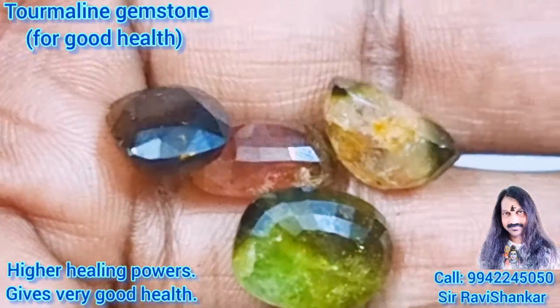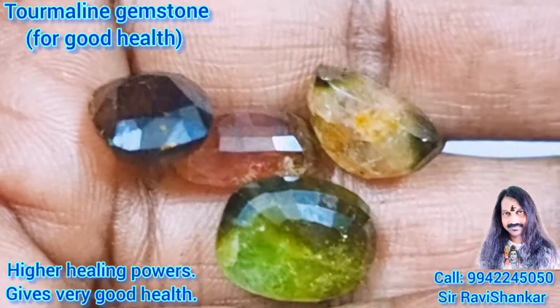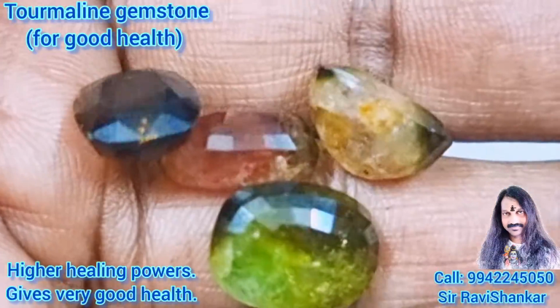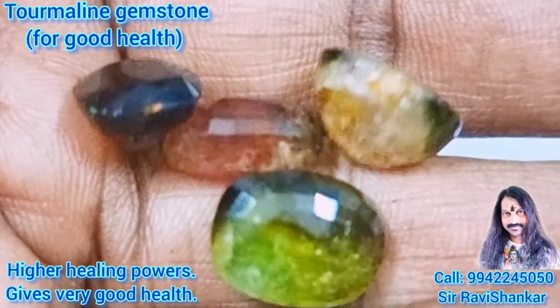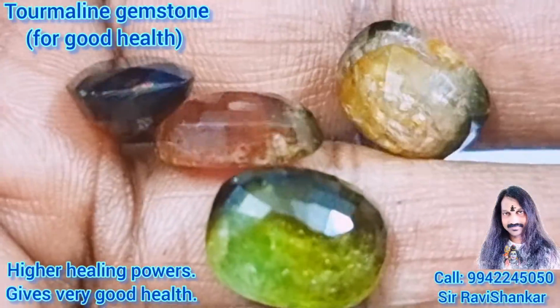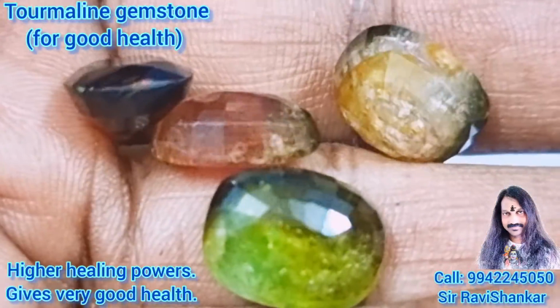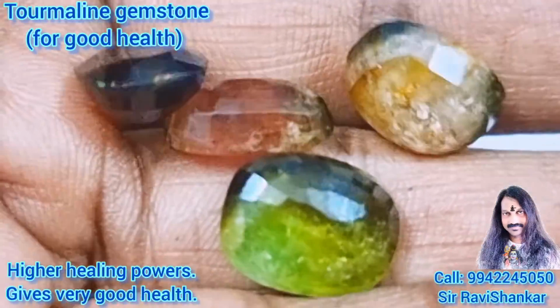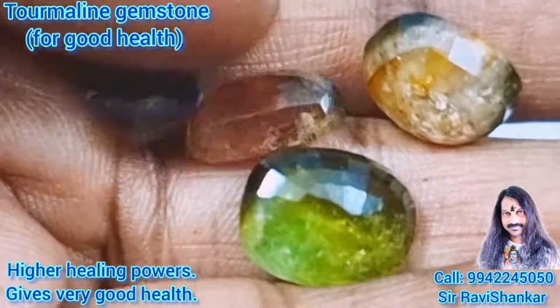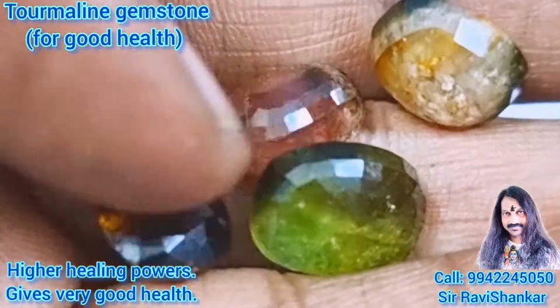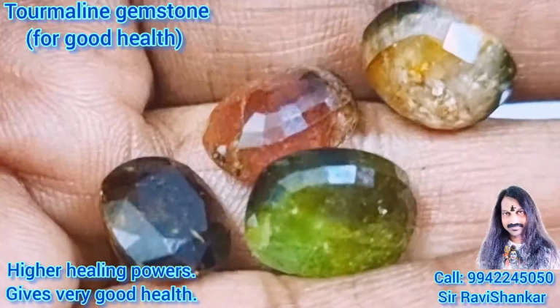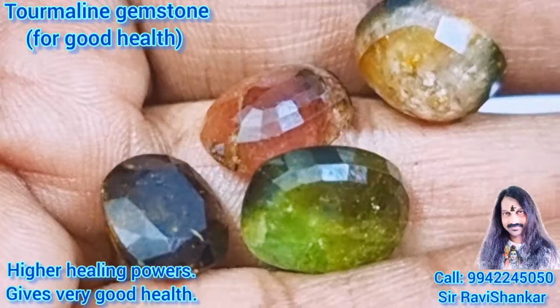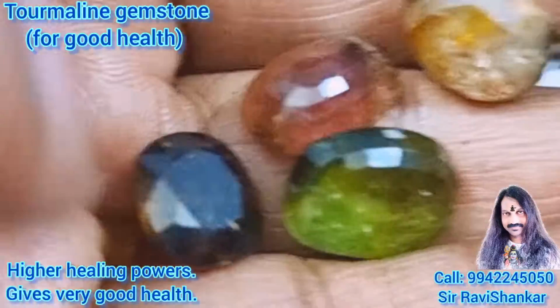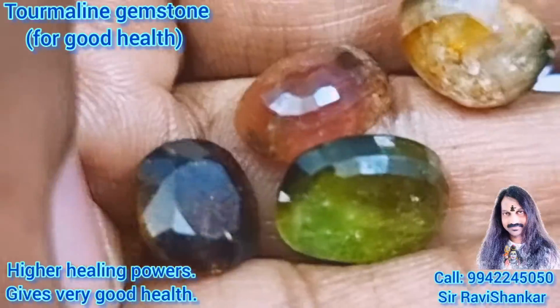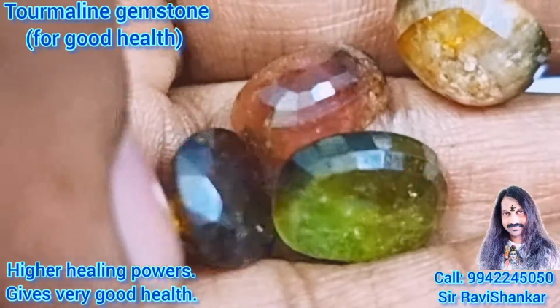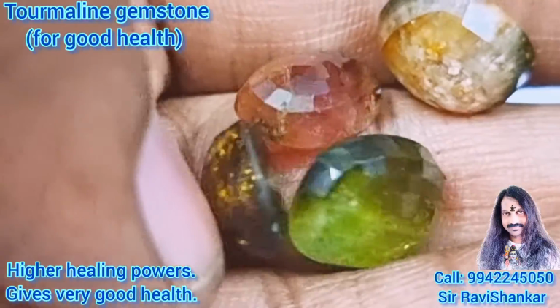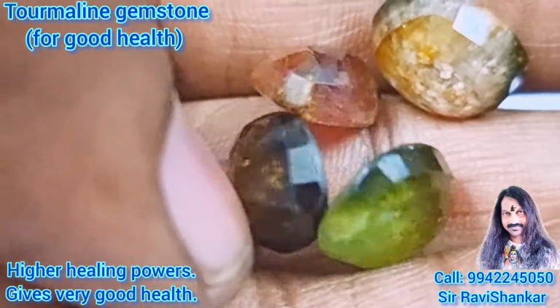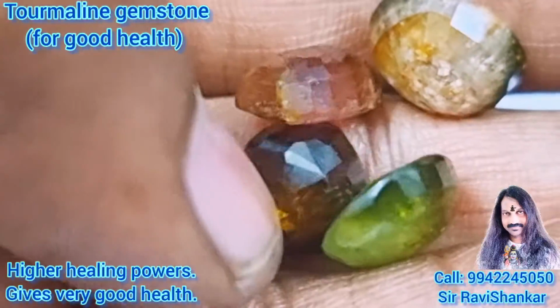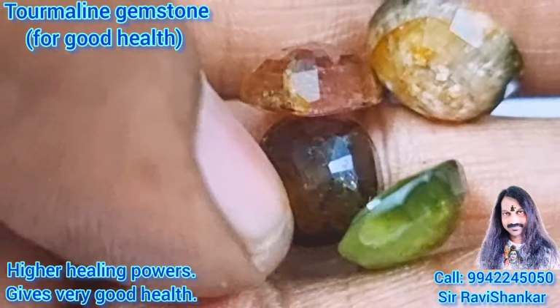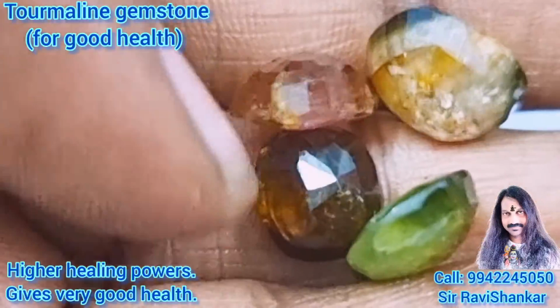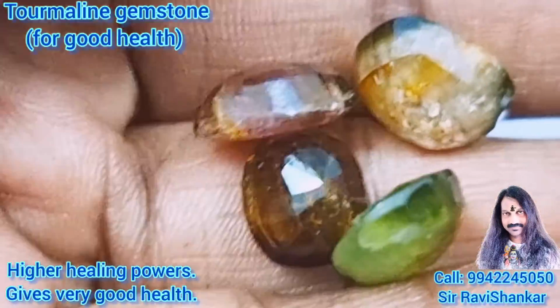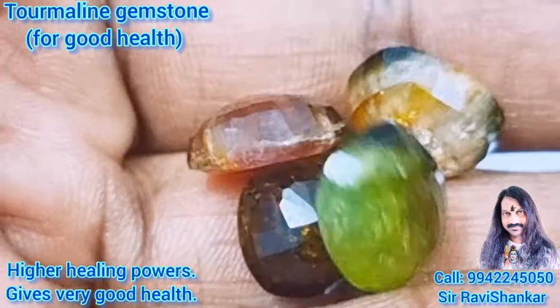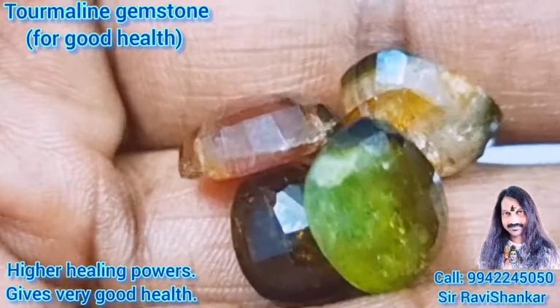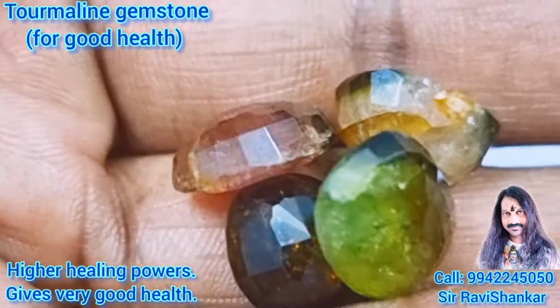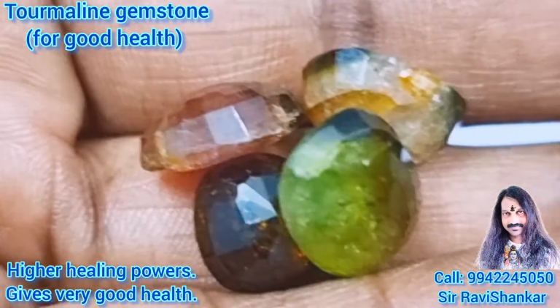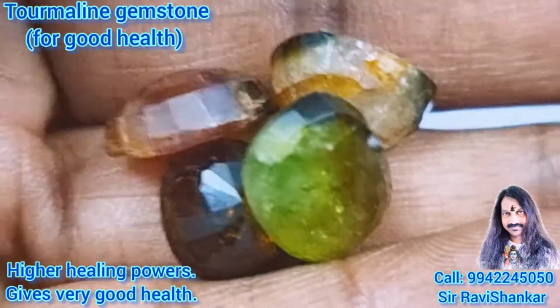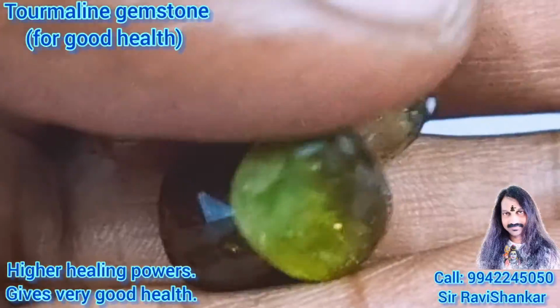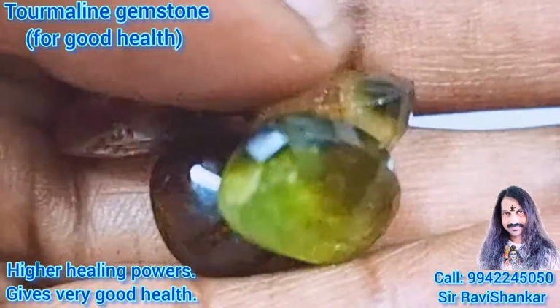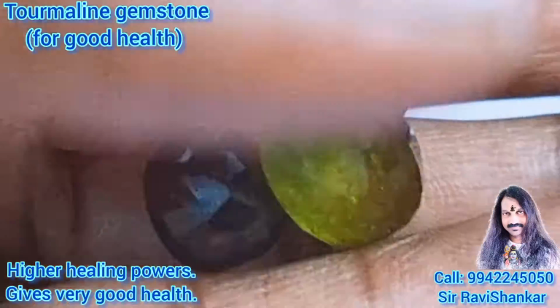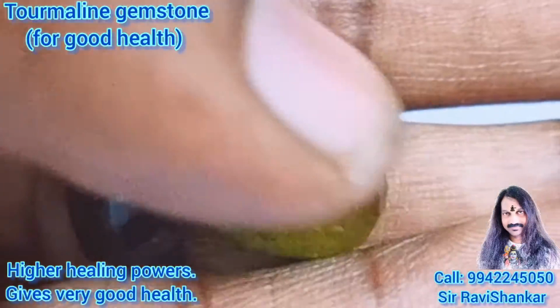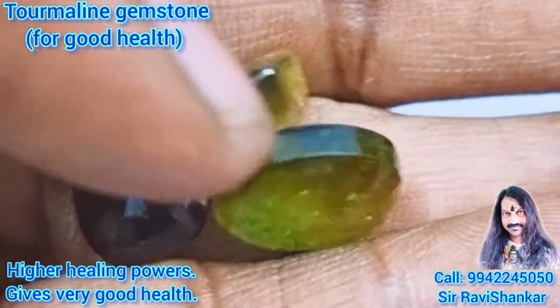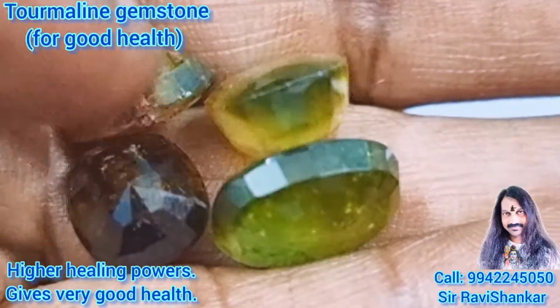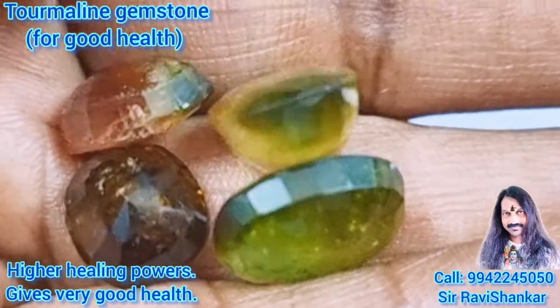They are very beautiful natural multi-colour gemstones. These are called Tourmaline gemstones for jewelry making.